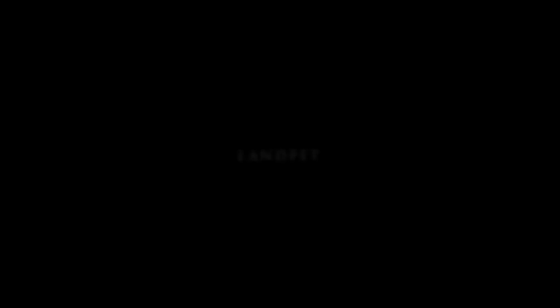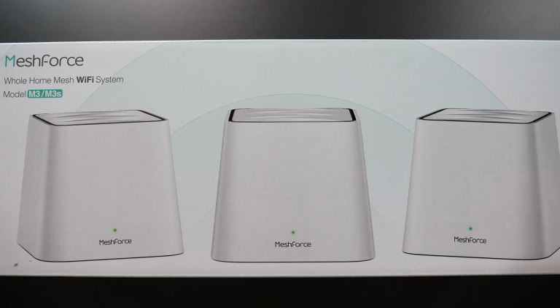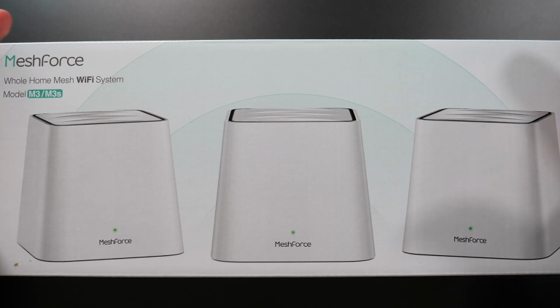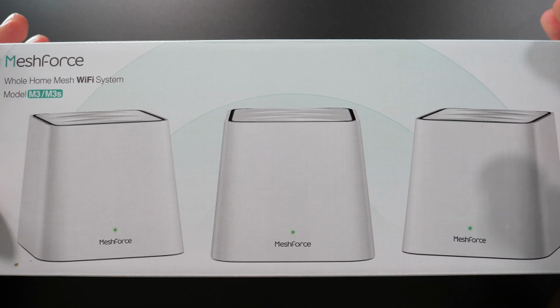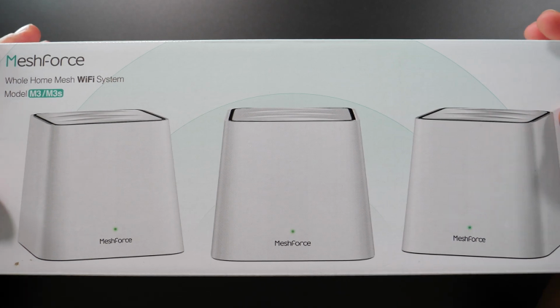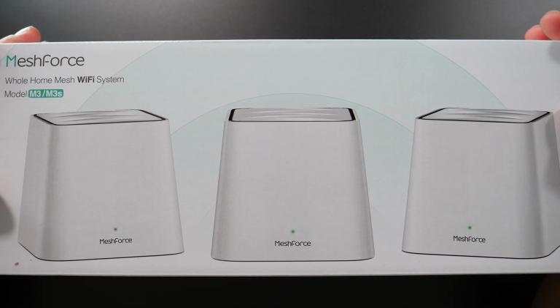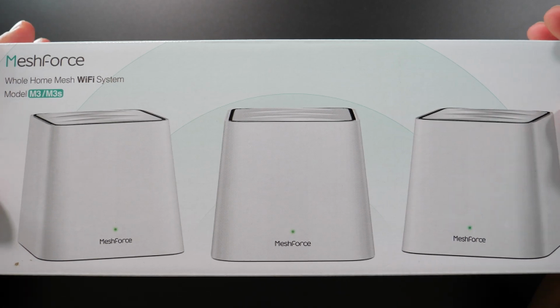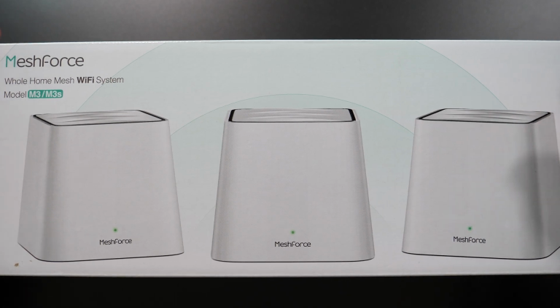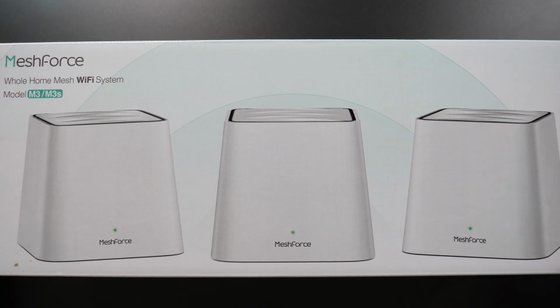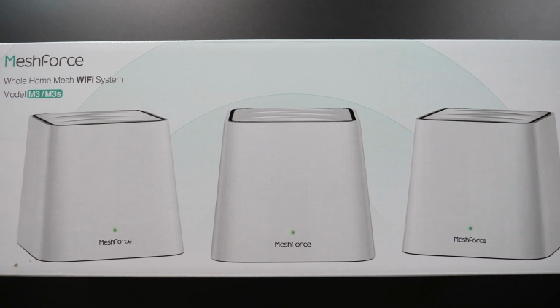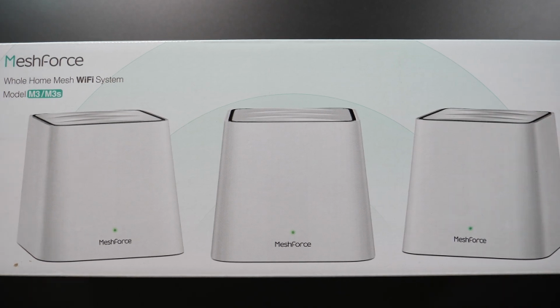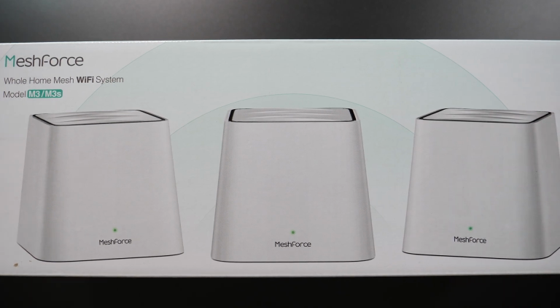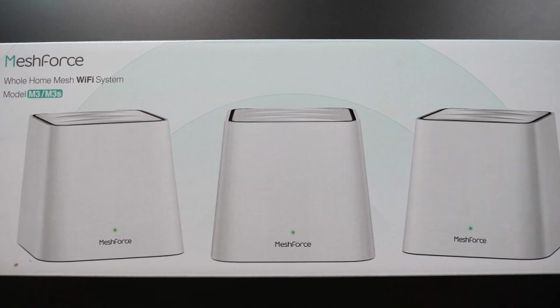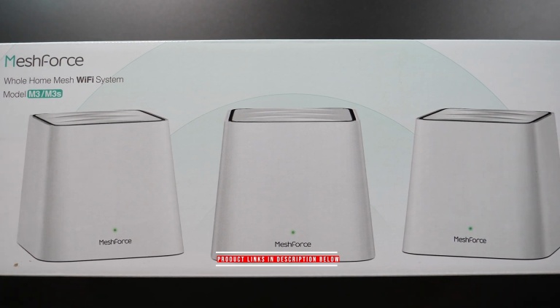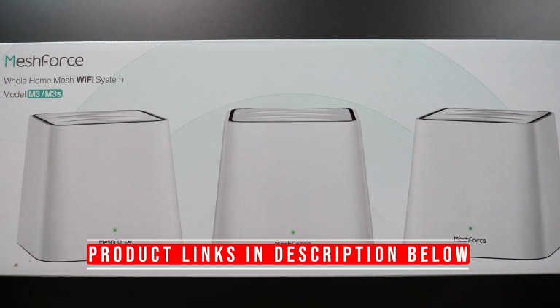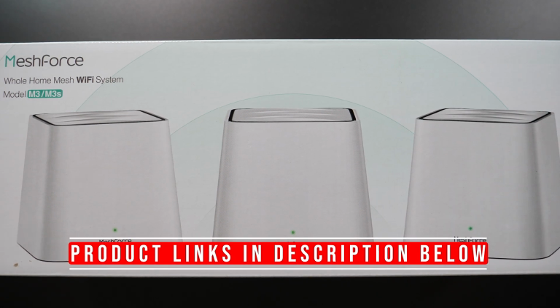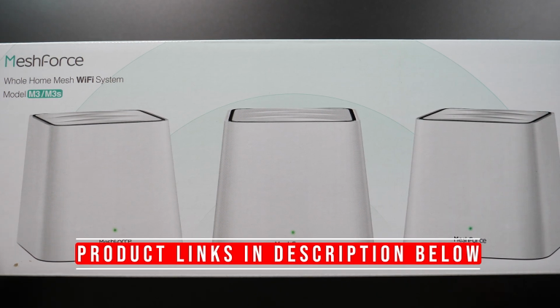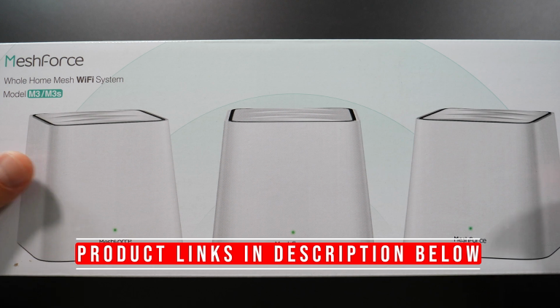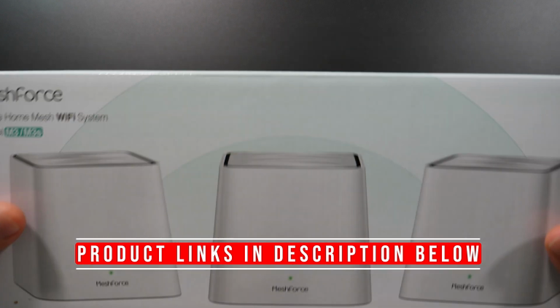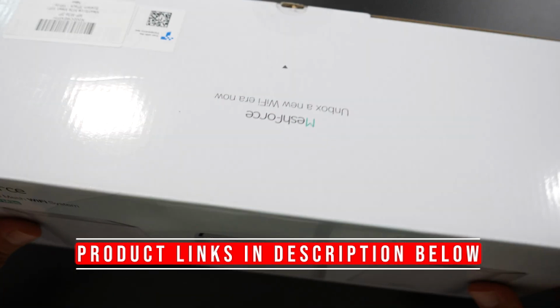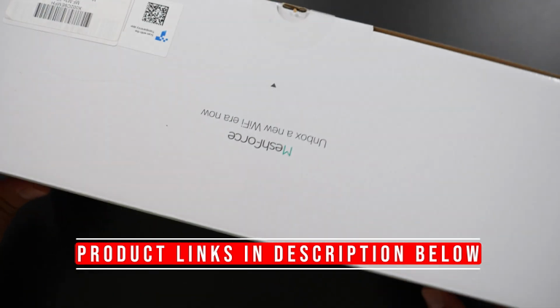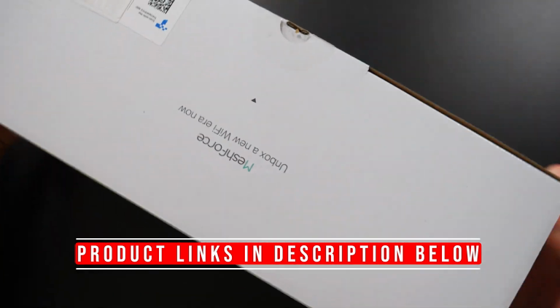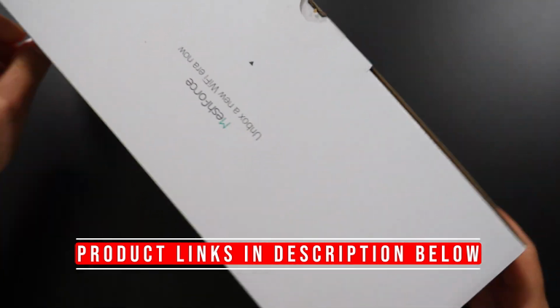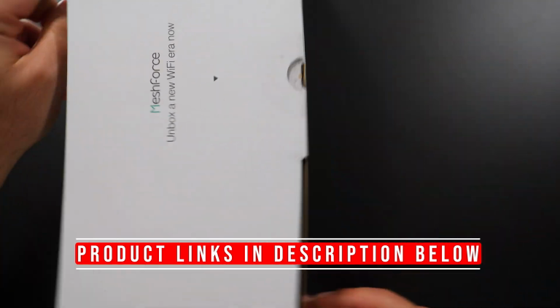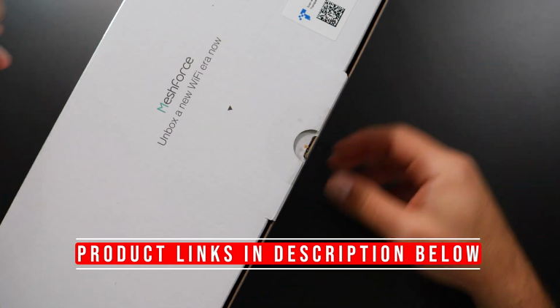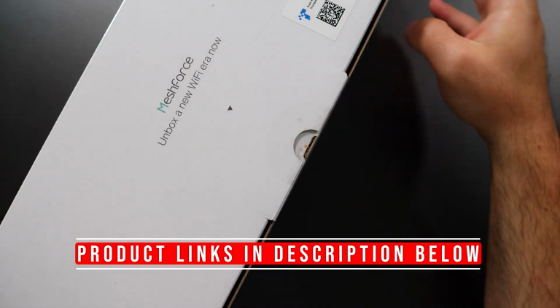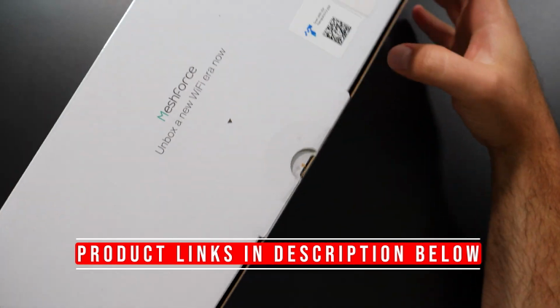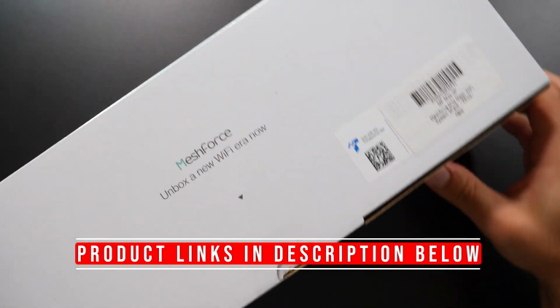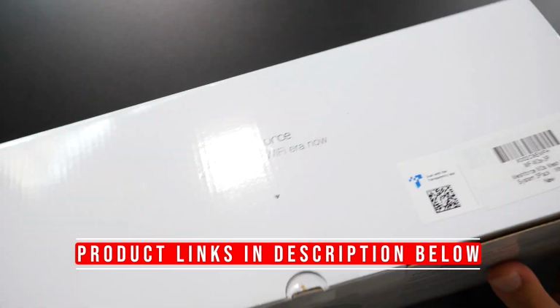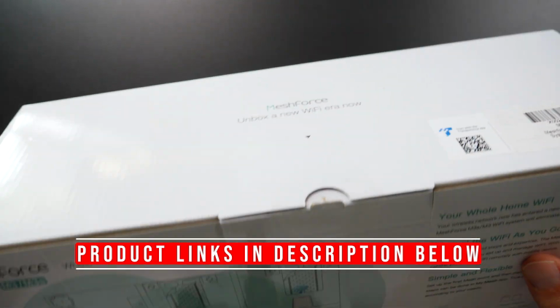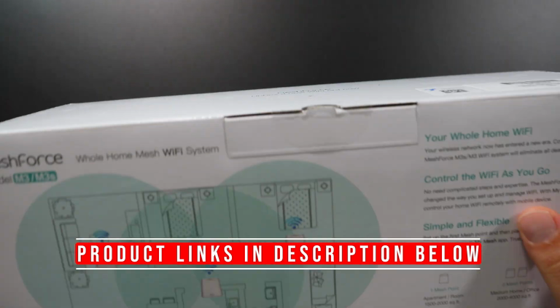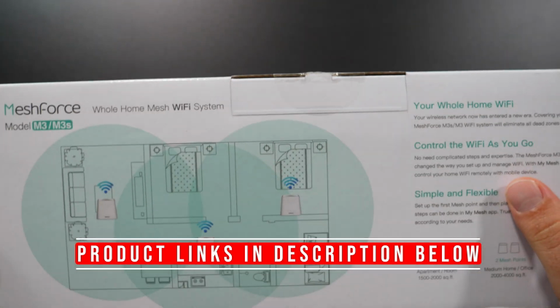Hey, what's up guys? This is the MeshForce M3. I'm going to unbox this thing, do some speed tests and range tests, so stick around to the end to find out all those numbers.